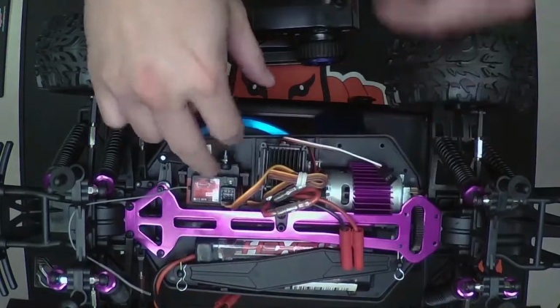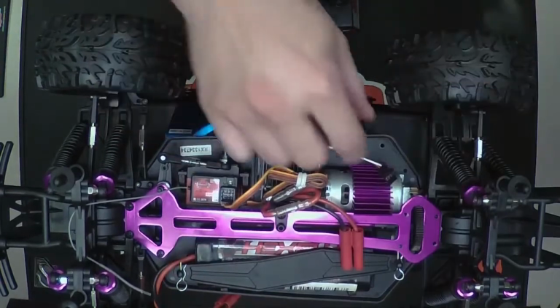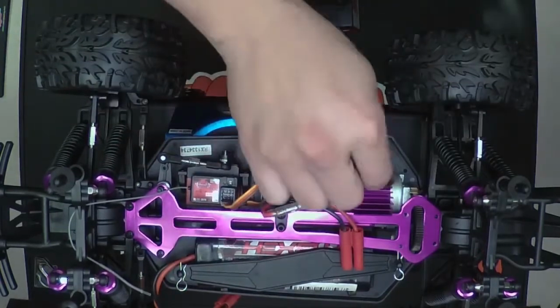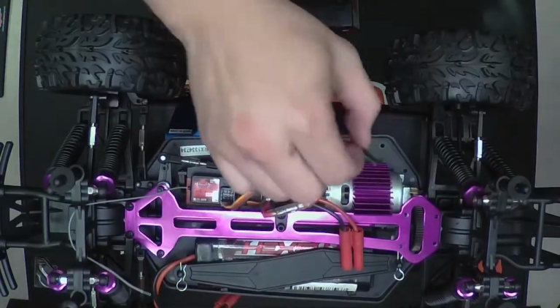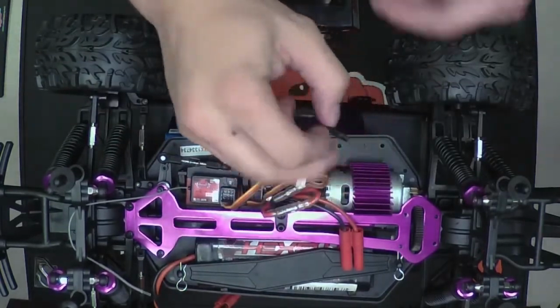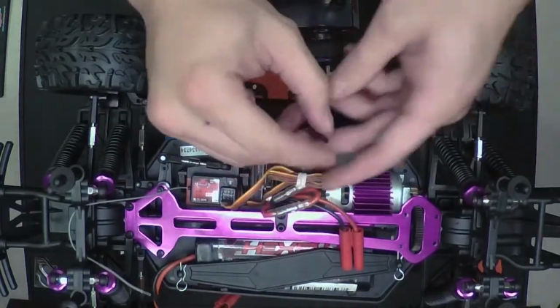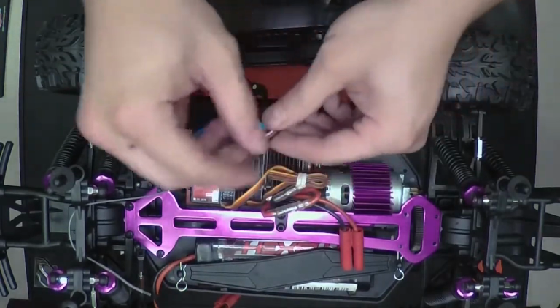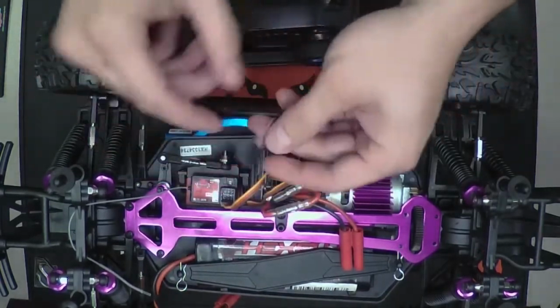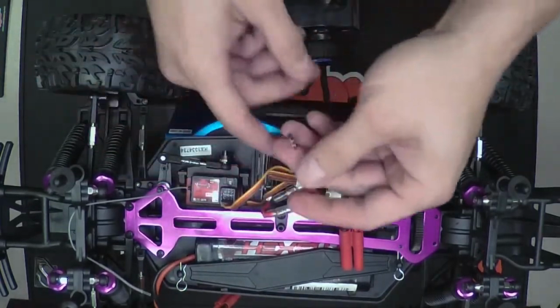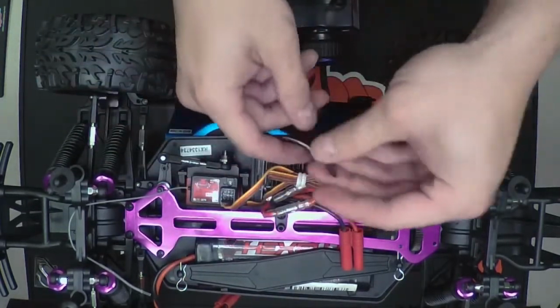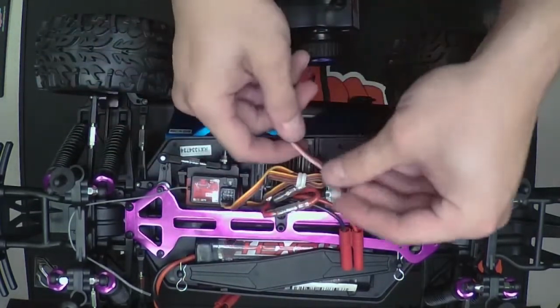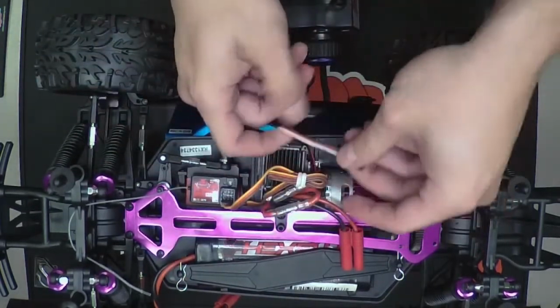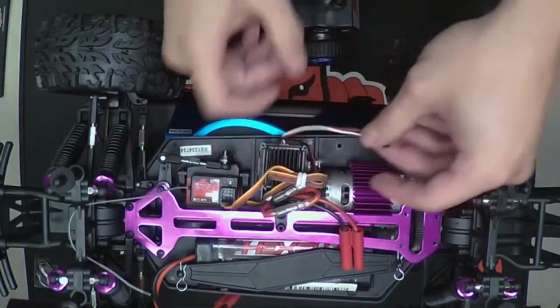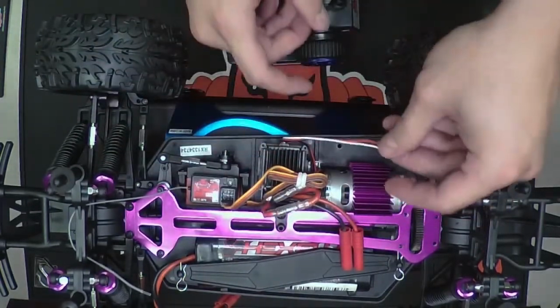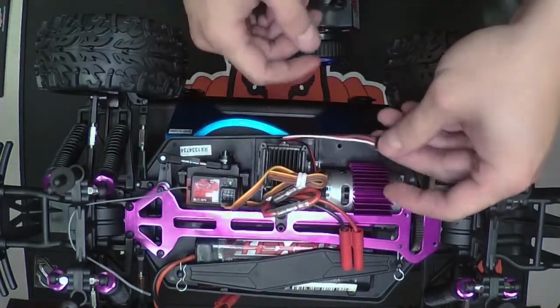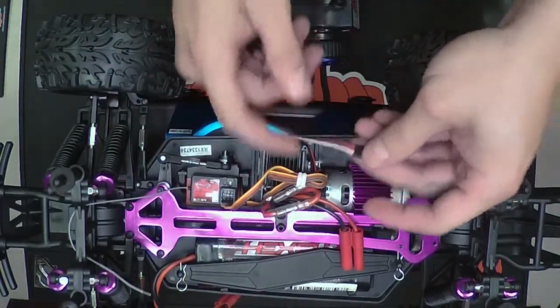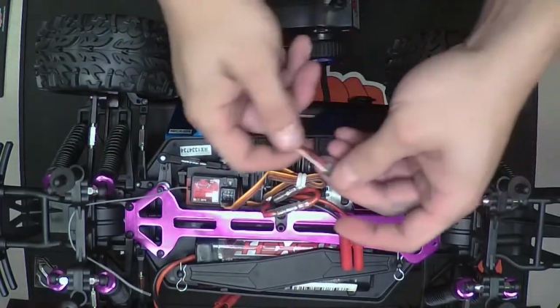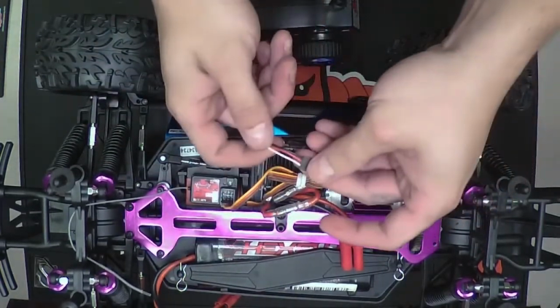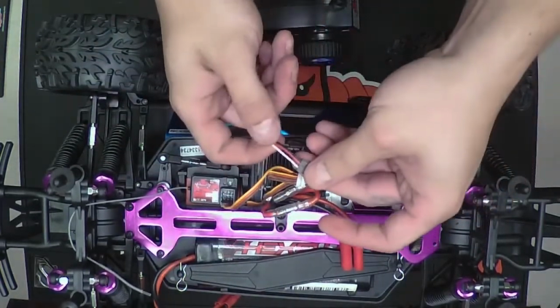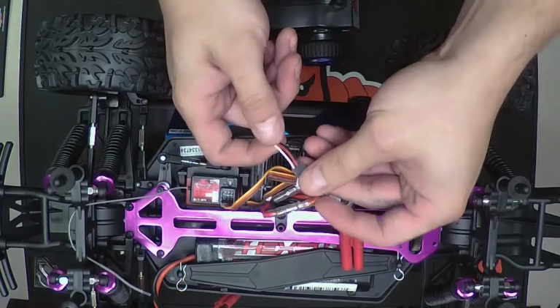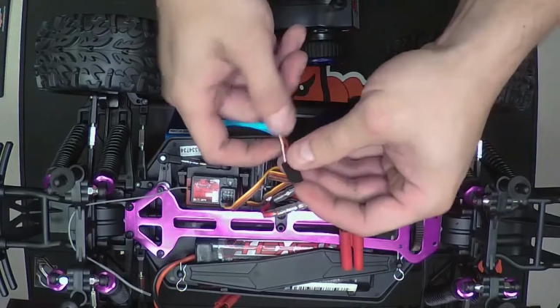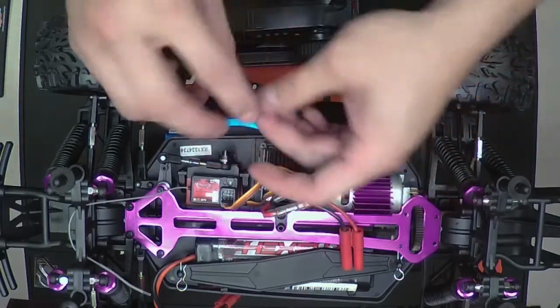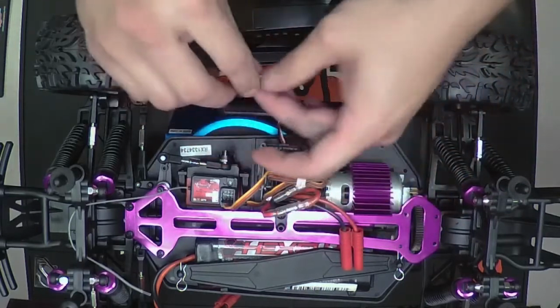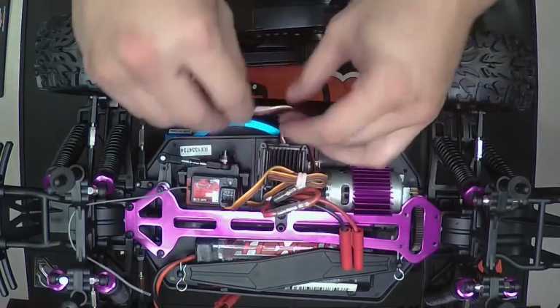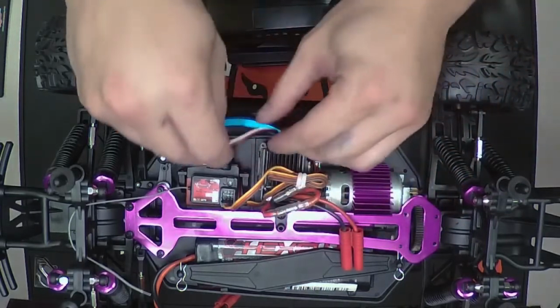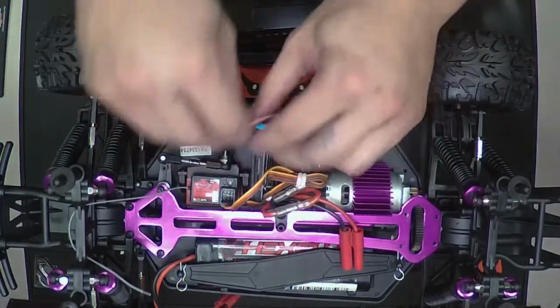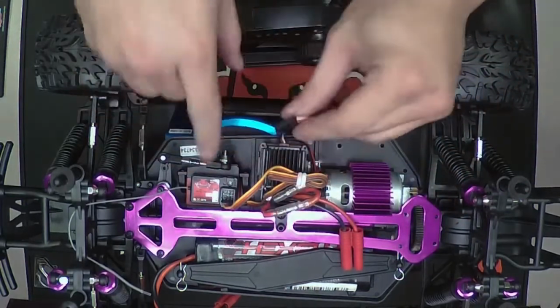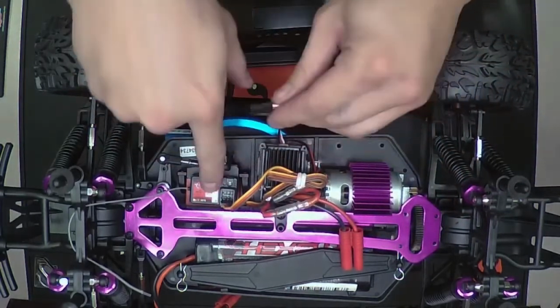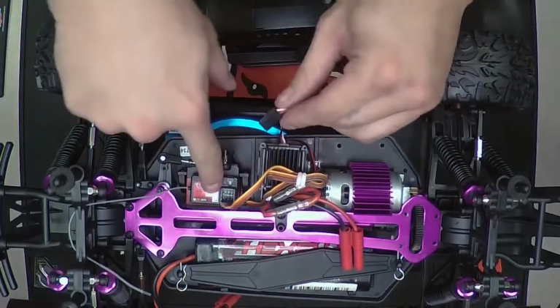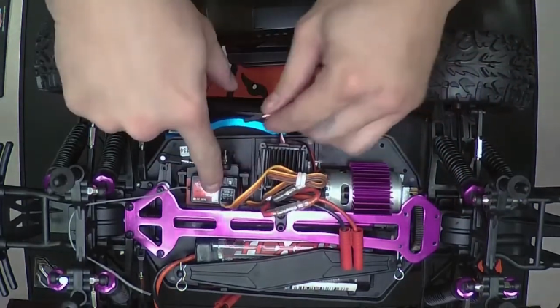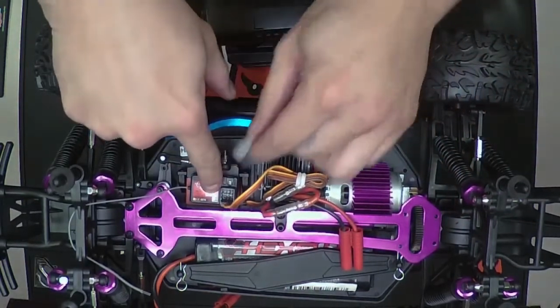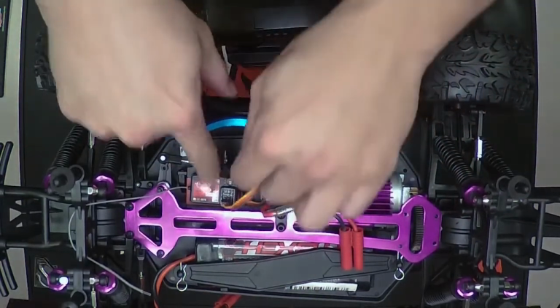Now your Channel 2 is going to be your ESC wire and it's going to be white, red, and black. So you put that in Channel 2.